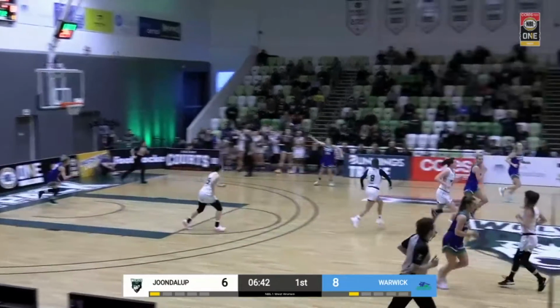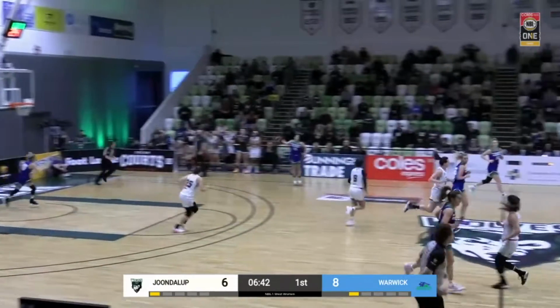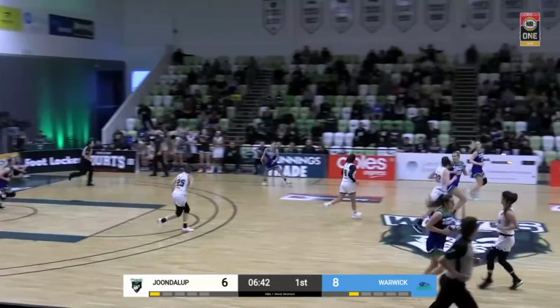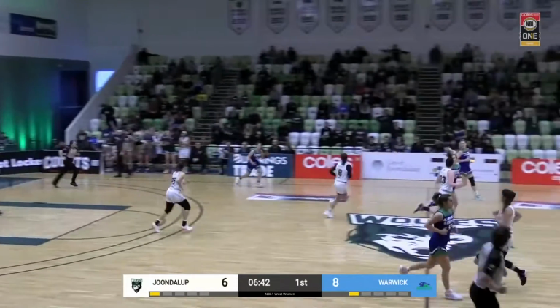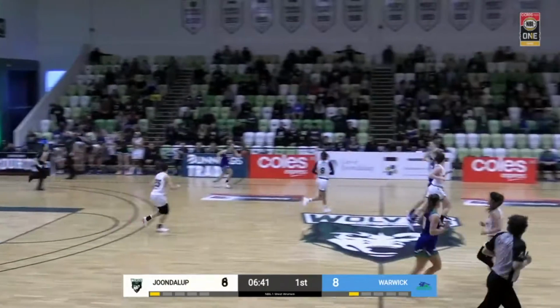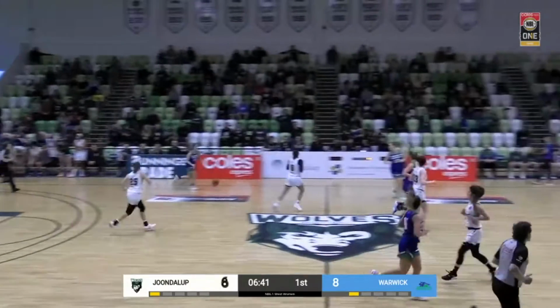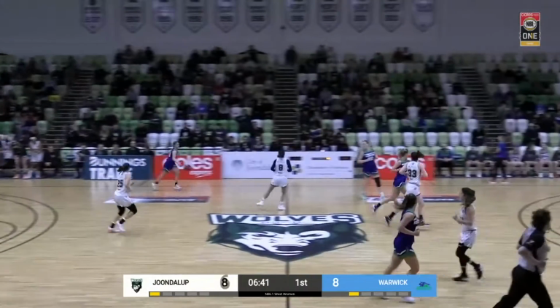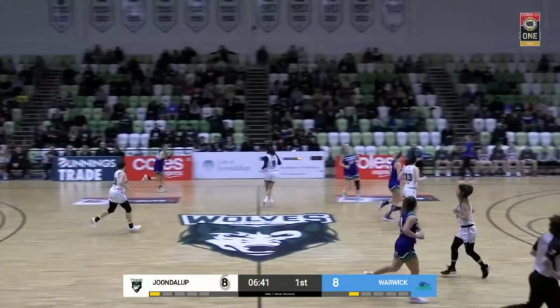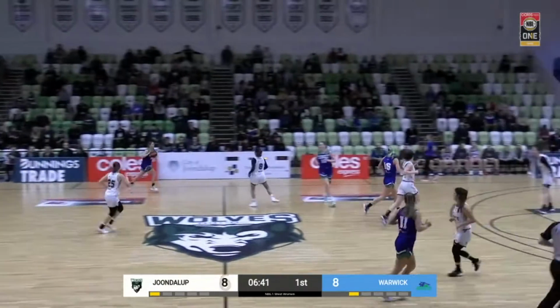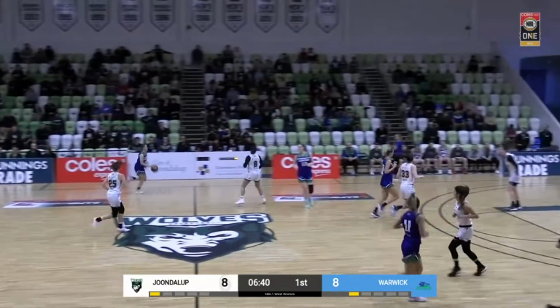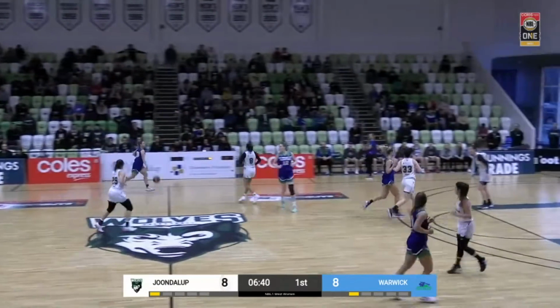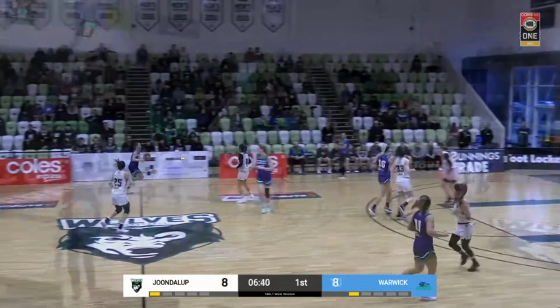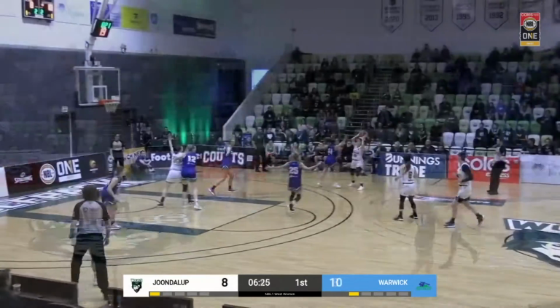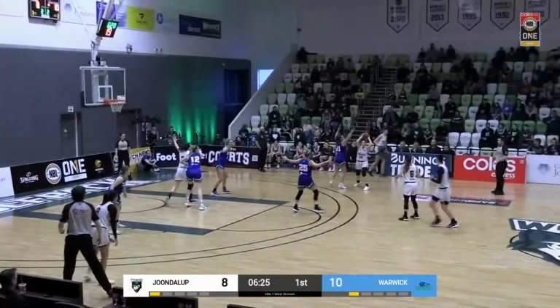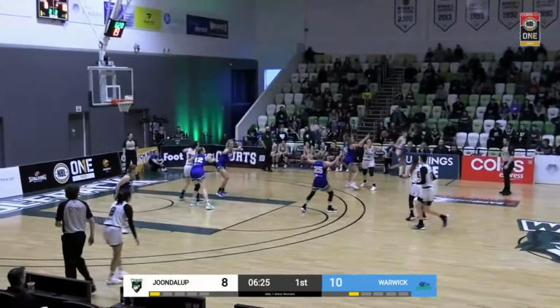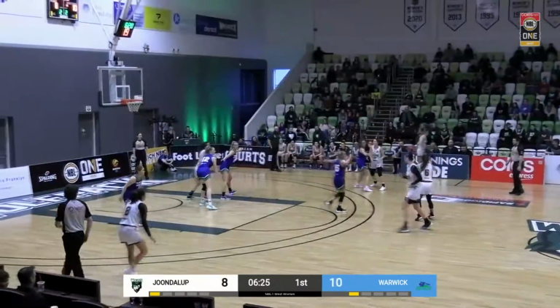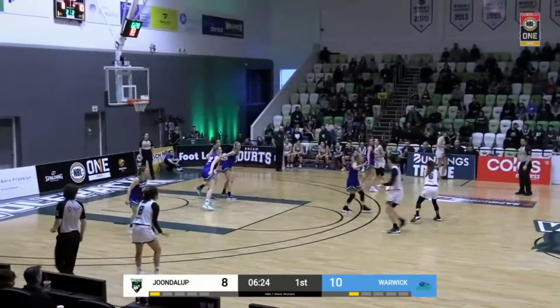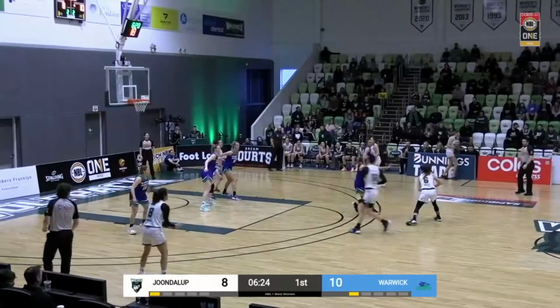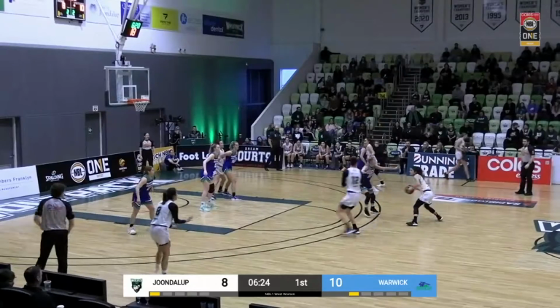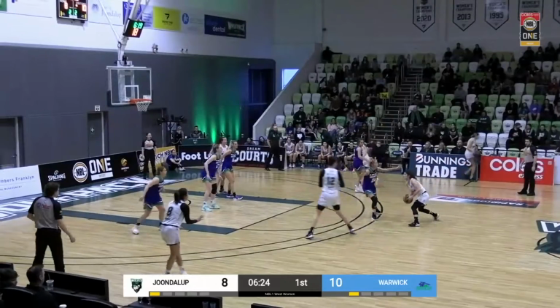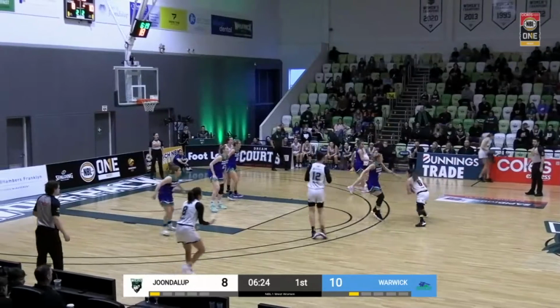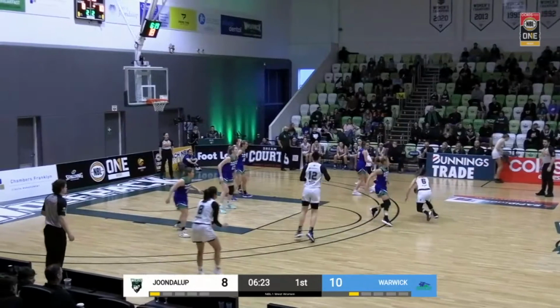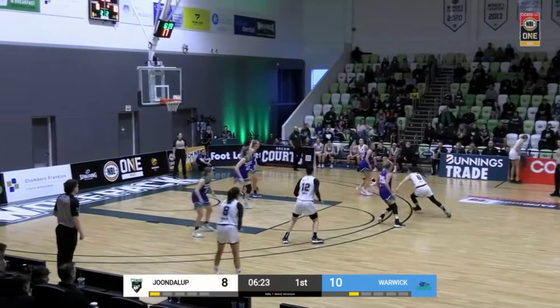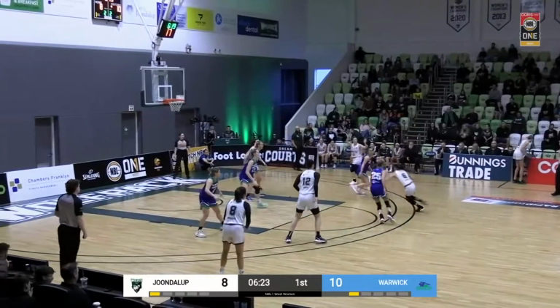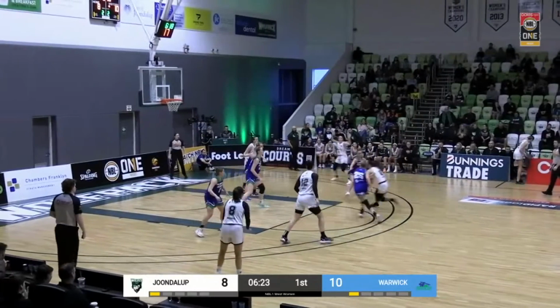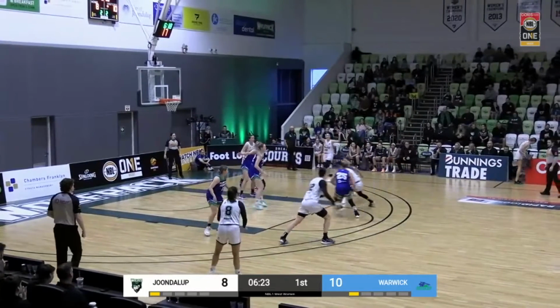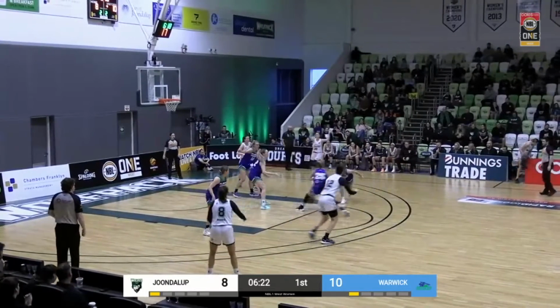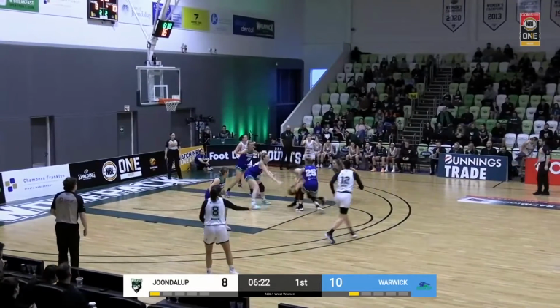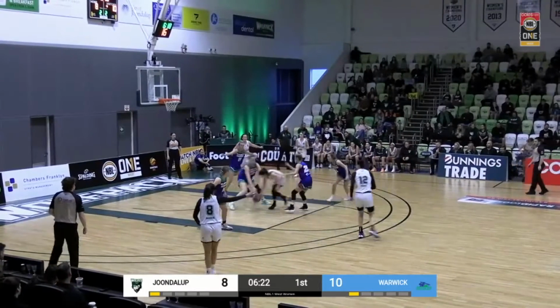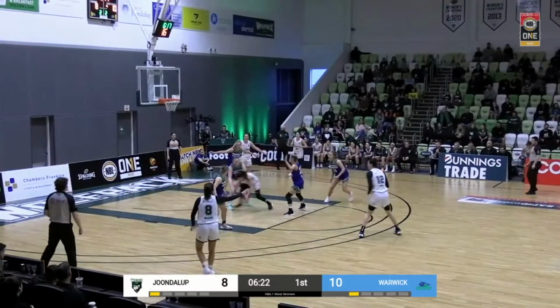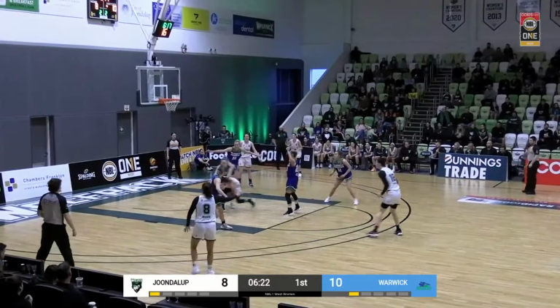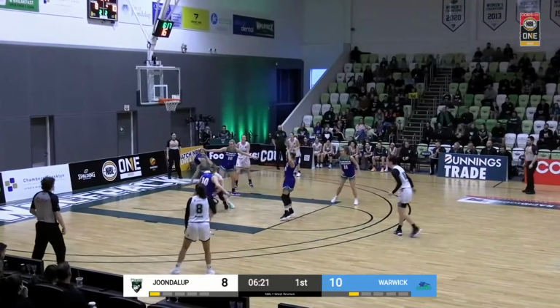What a great screen there to create that space. Hepburn looks good on the low post there — good footwork, a nice finish.